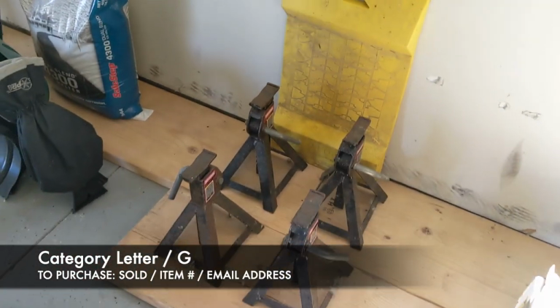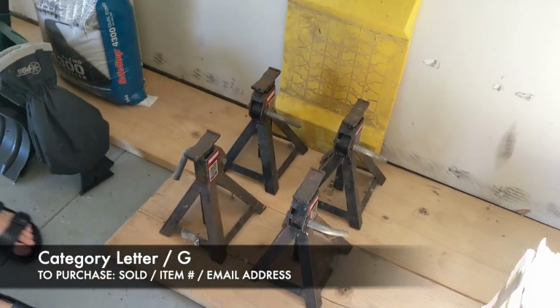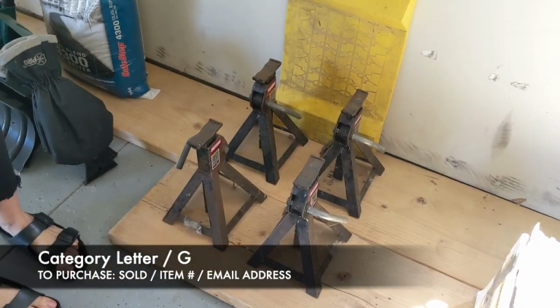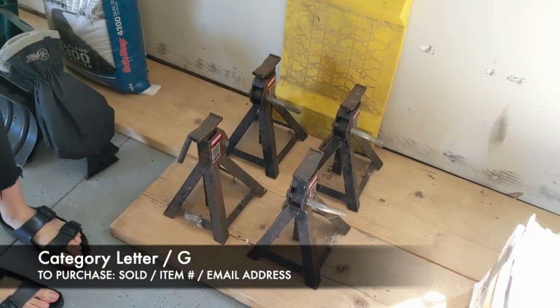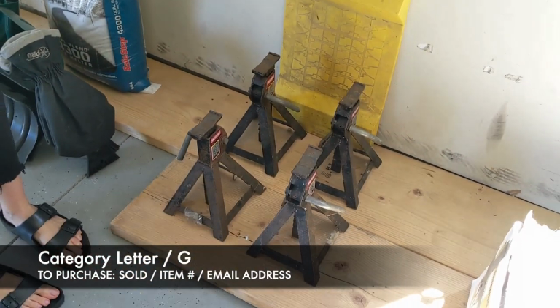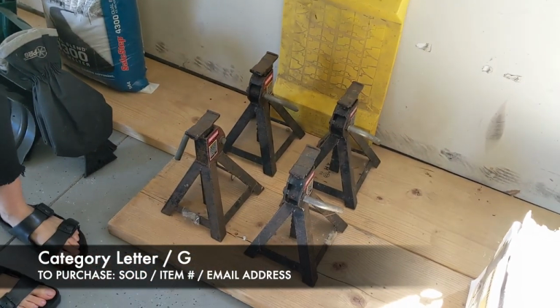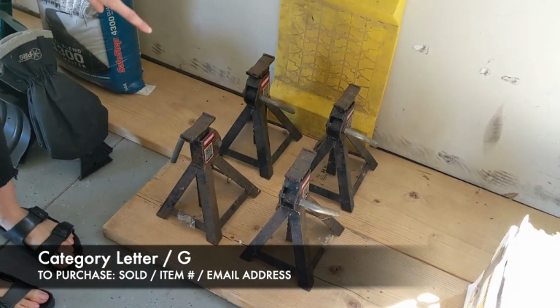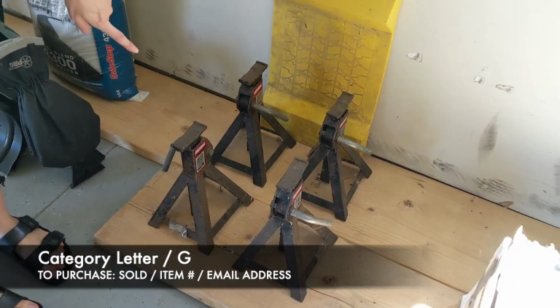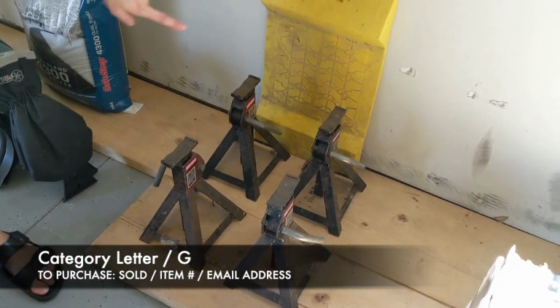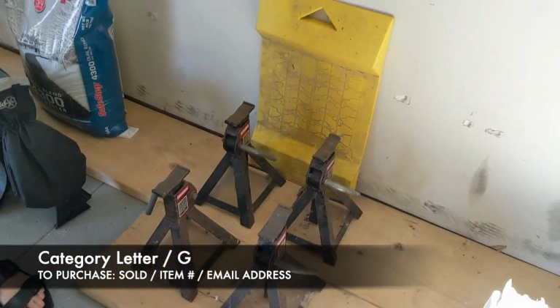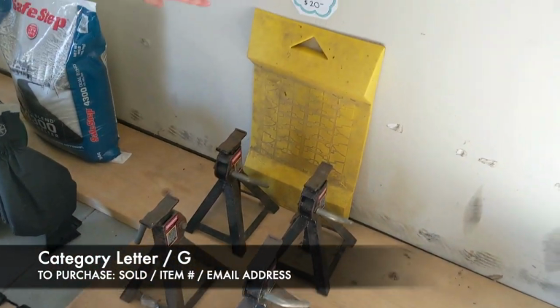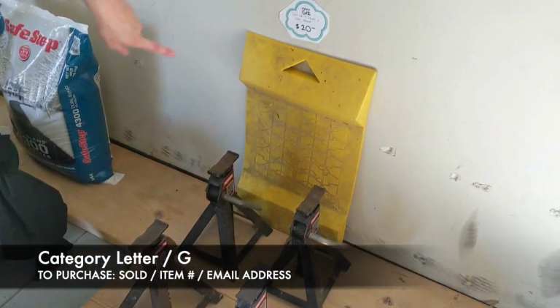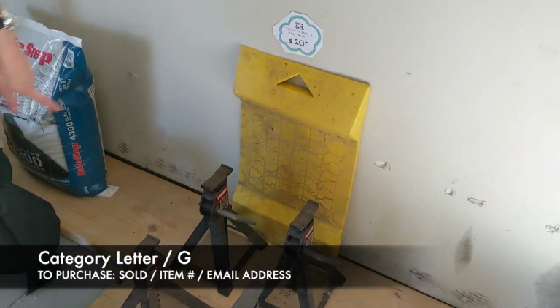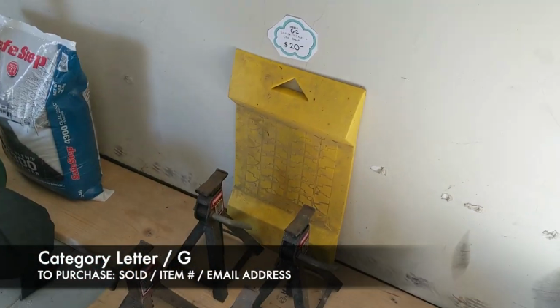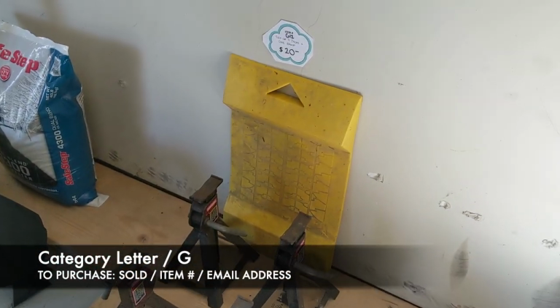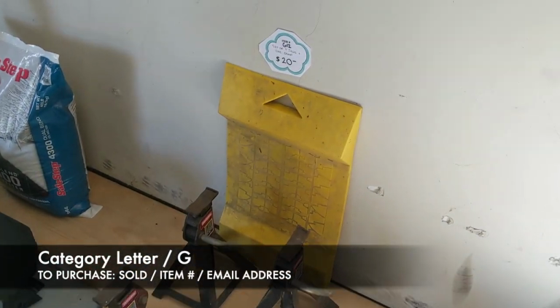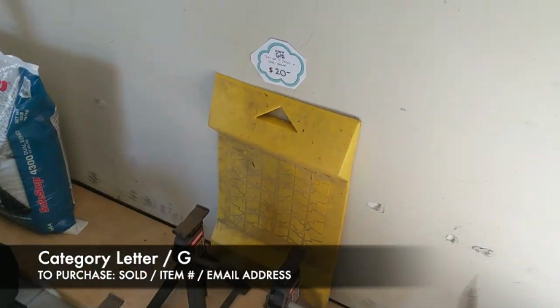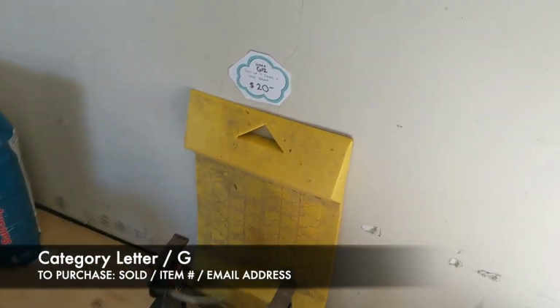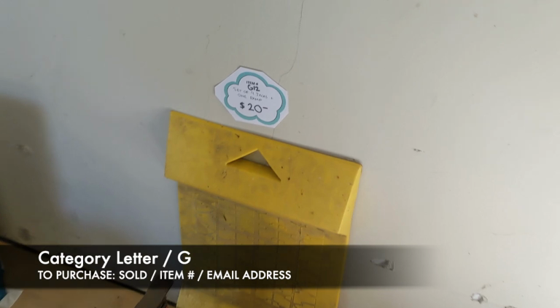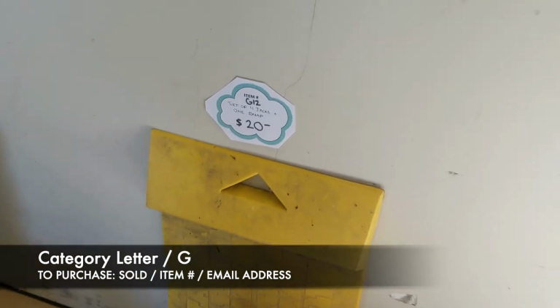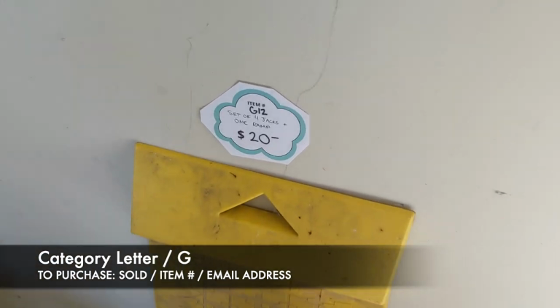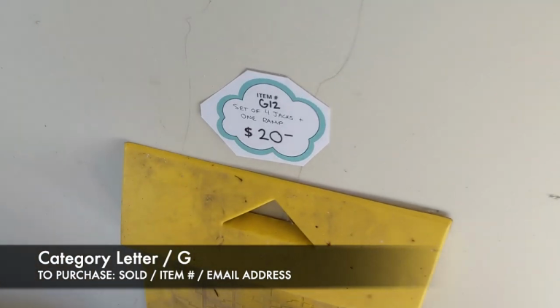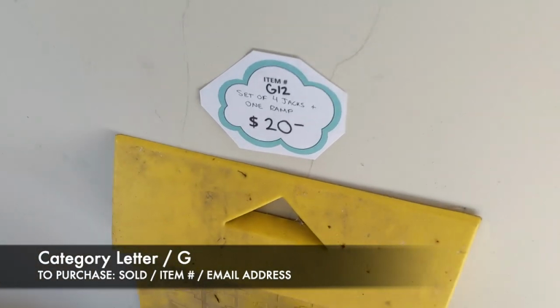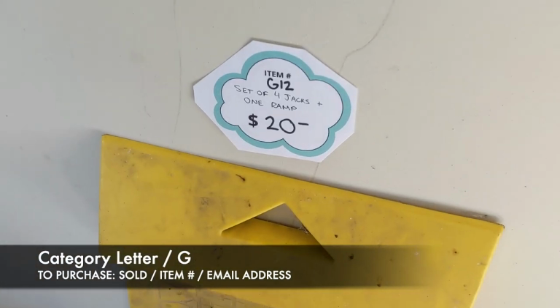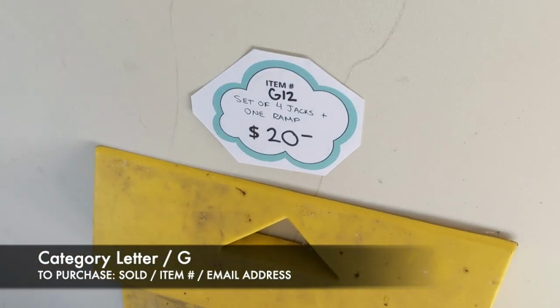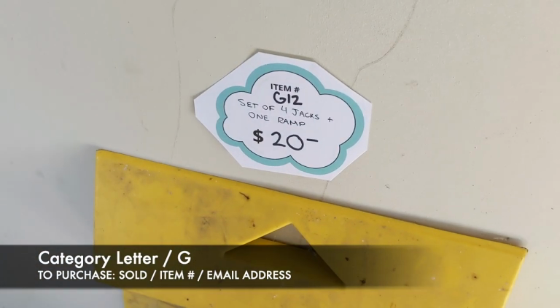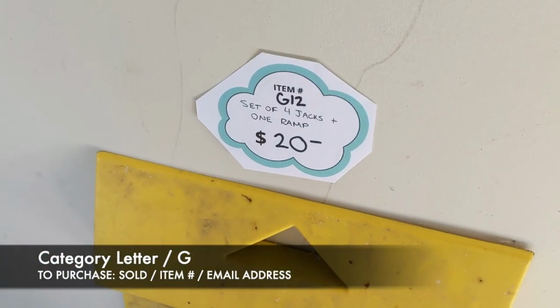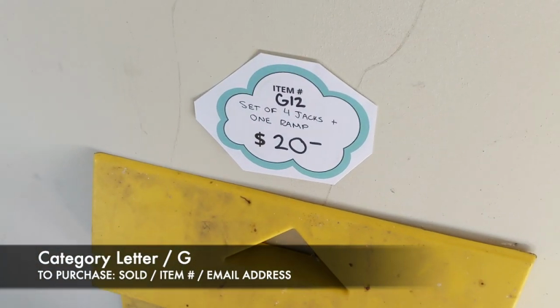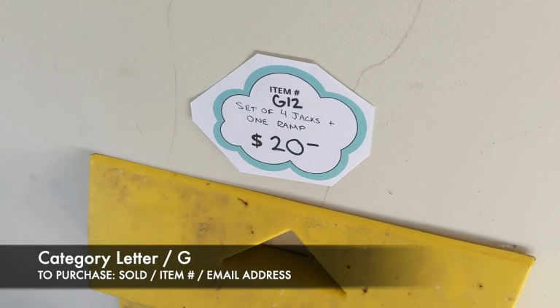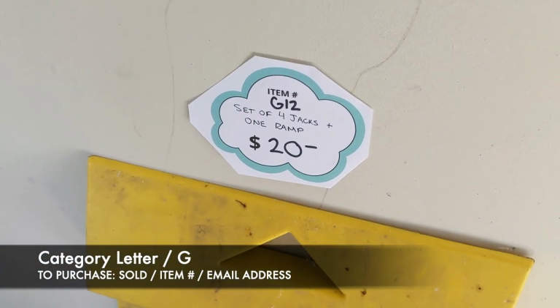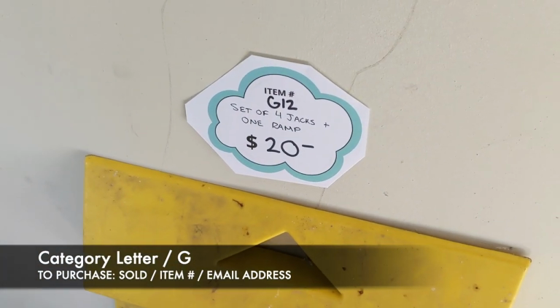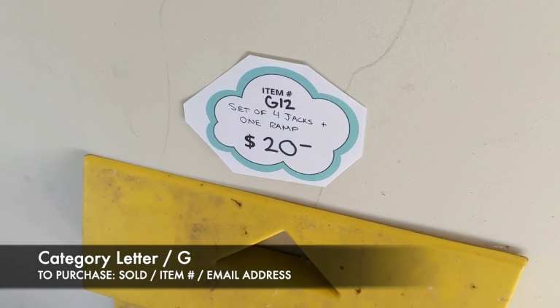Next, we have our set of four jacks and a little ramp, and that is going to be G12 for $20.